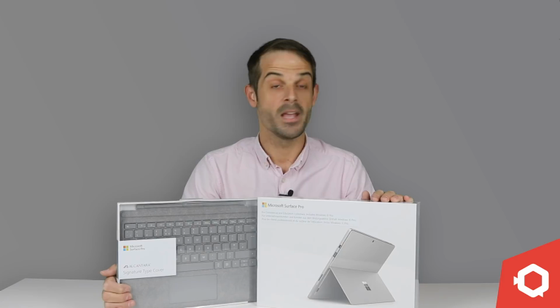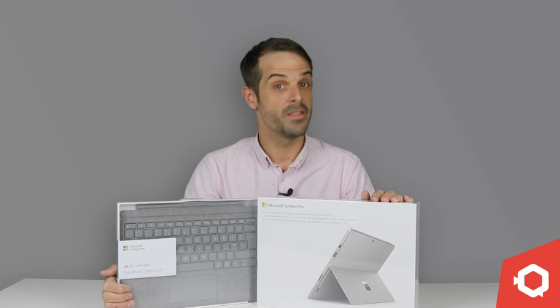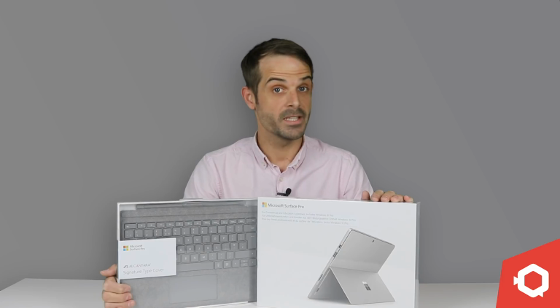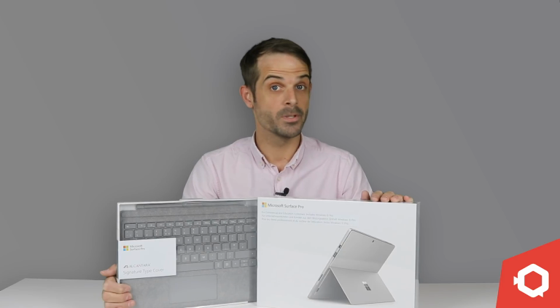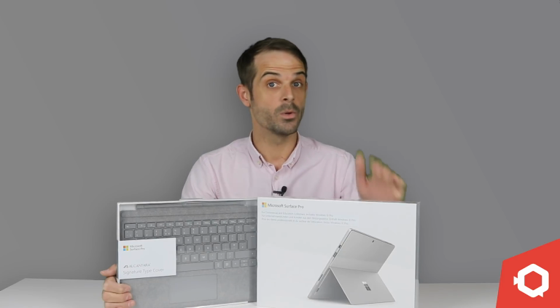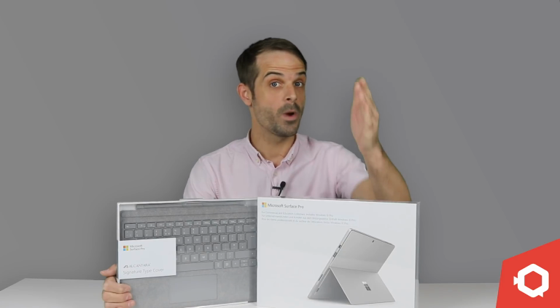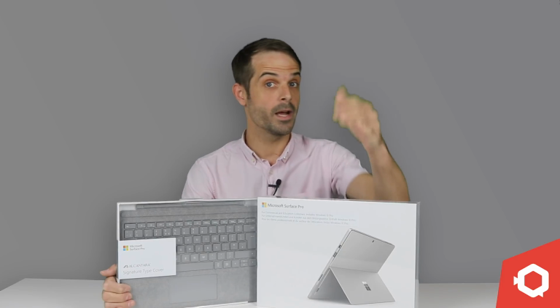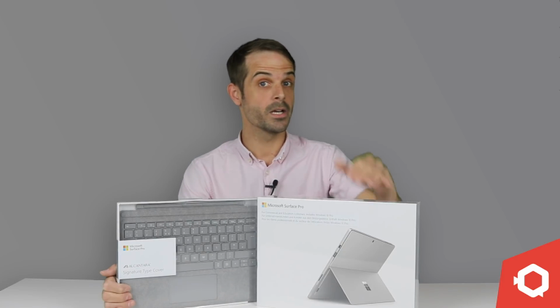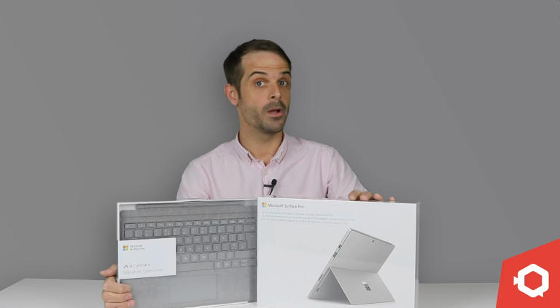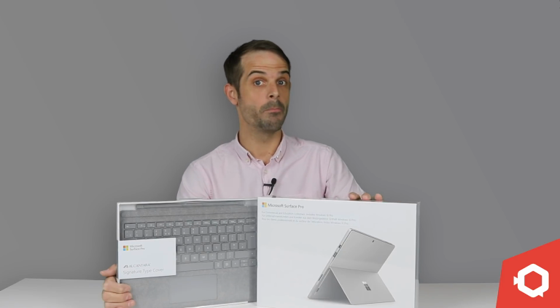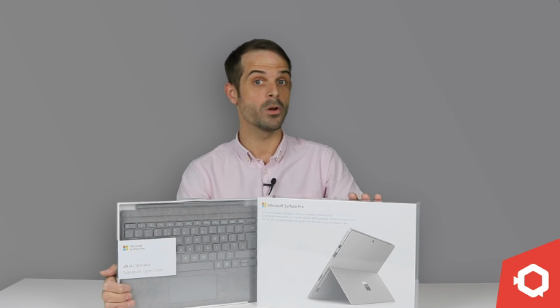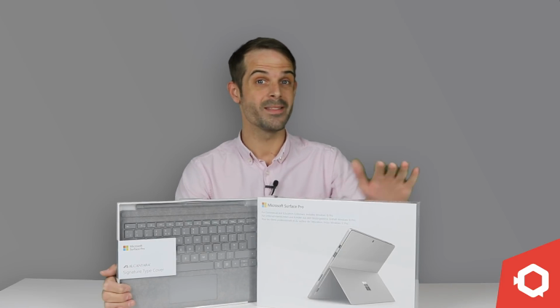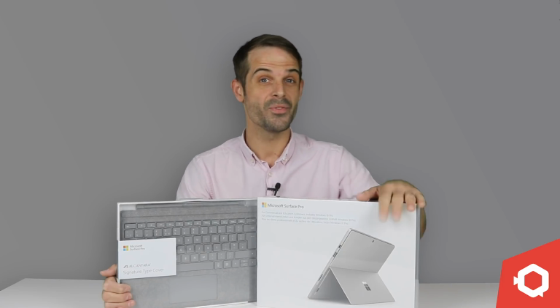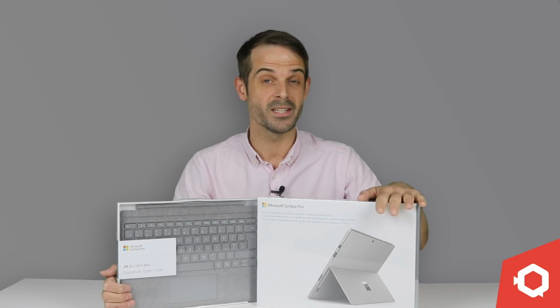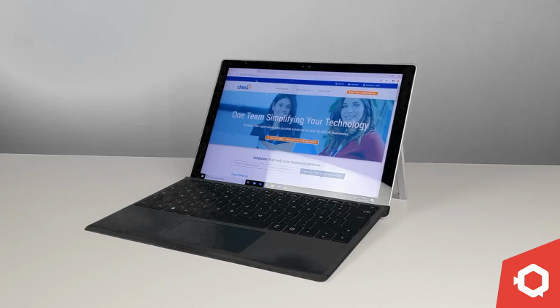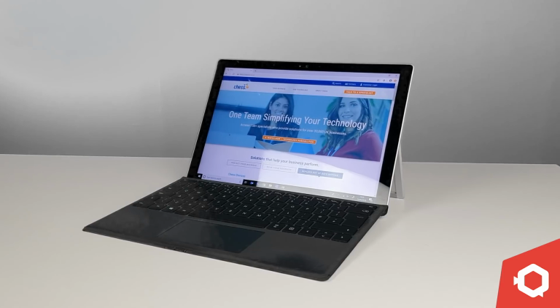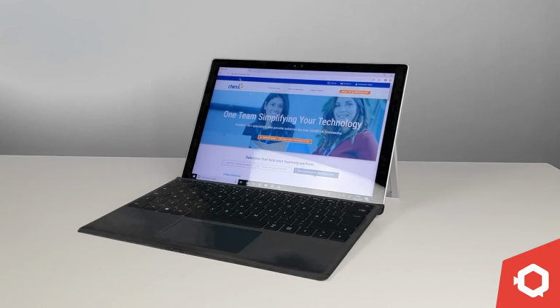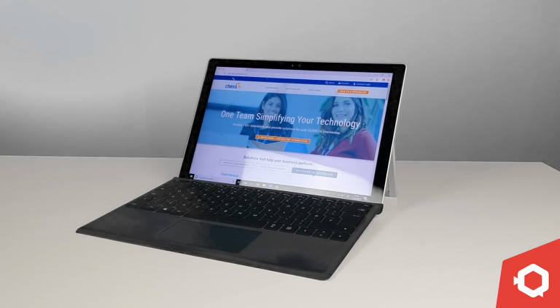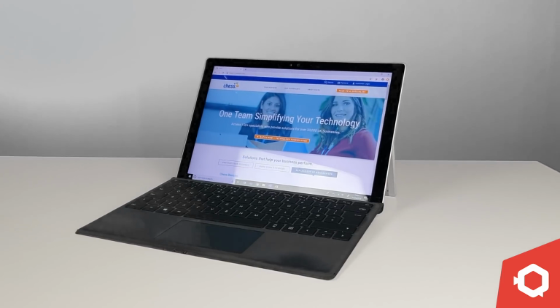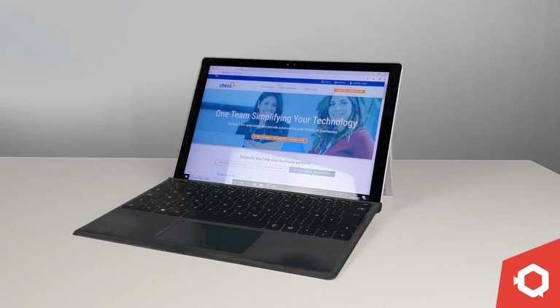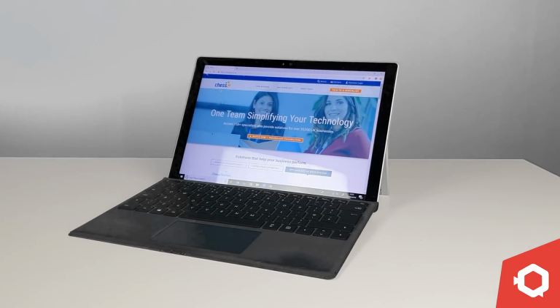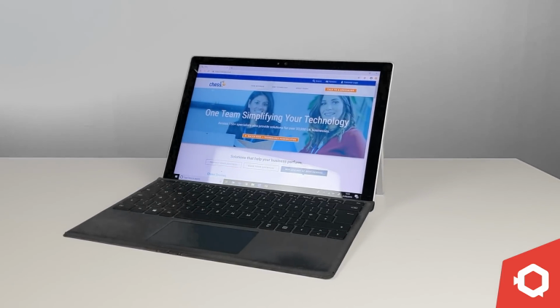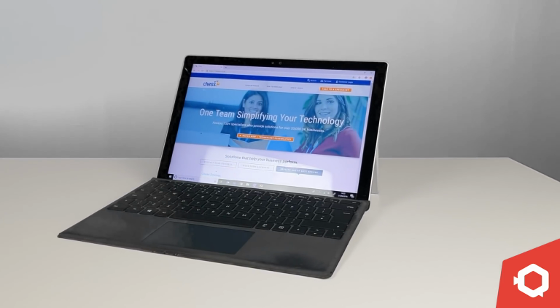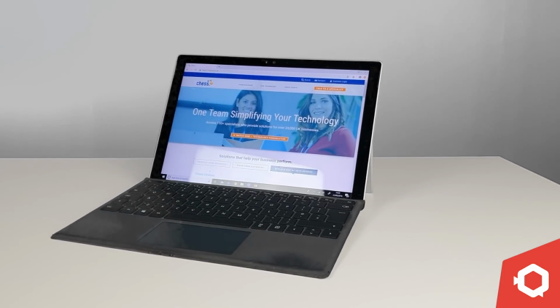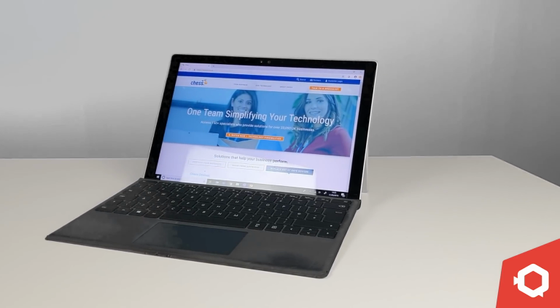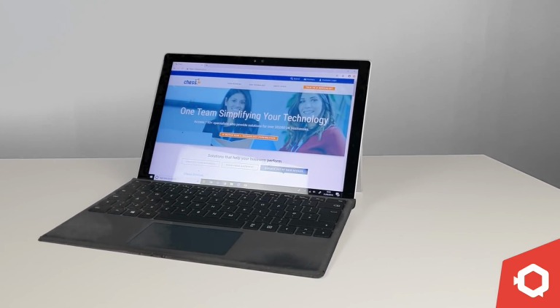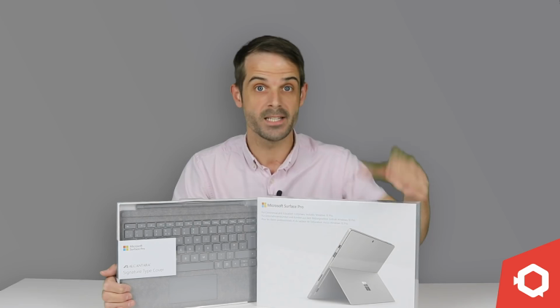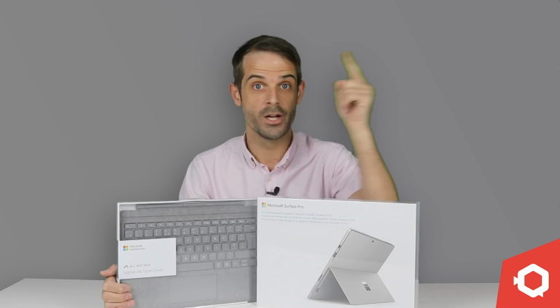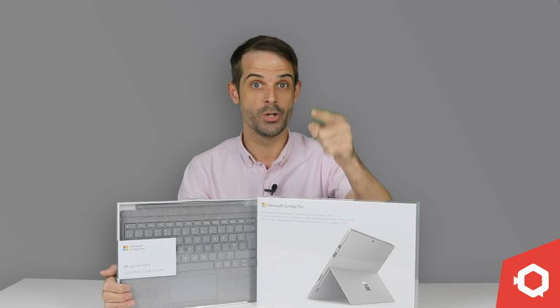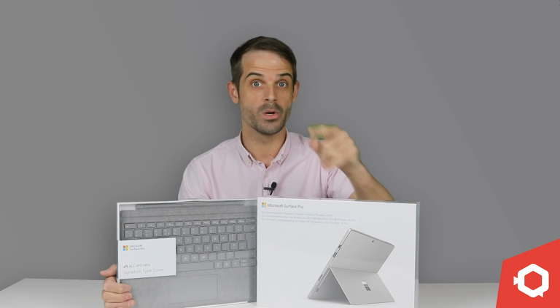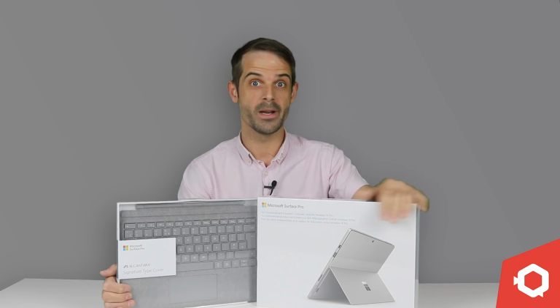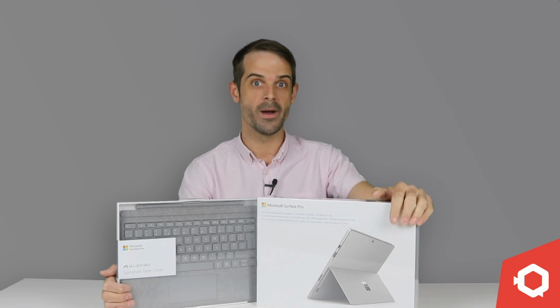In this episode, we are going to be unboxing this — the Microsoft Surface Pro 6. Don't go anywhere.